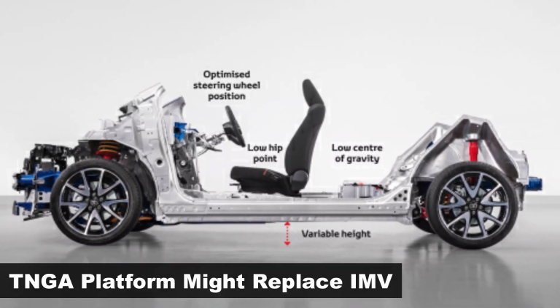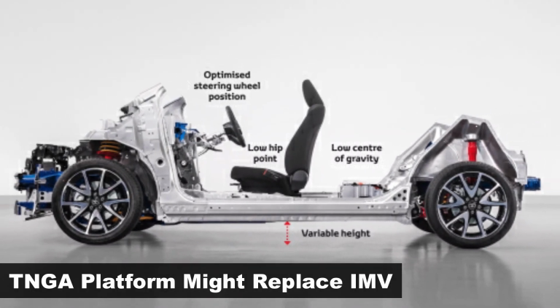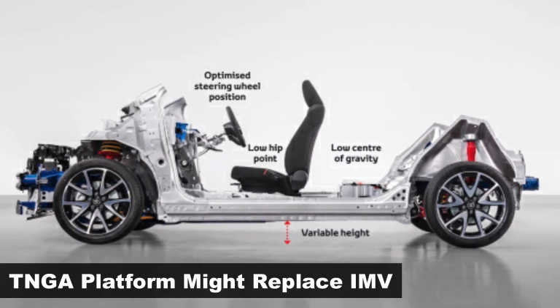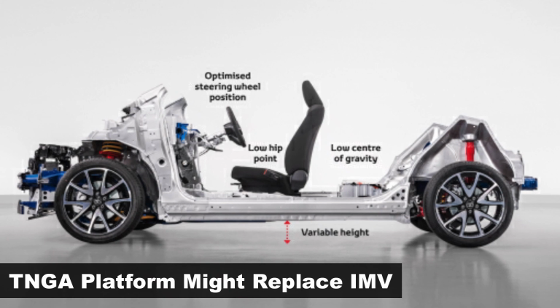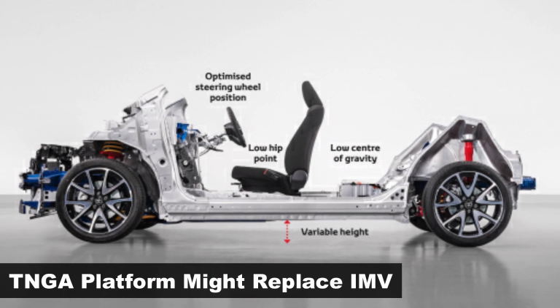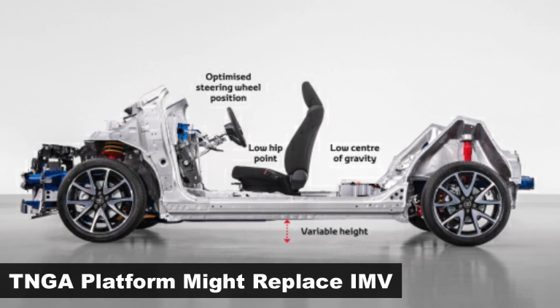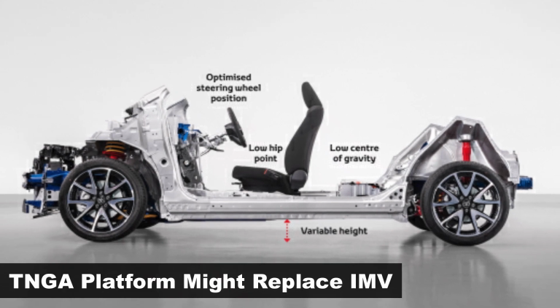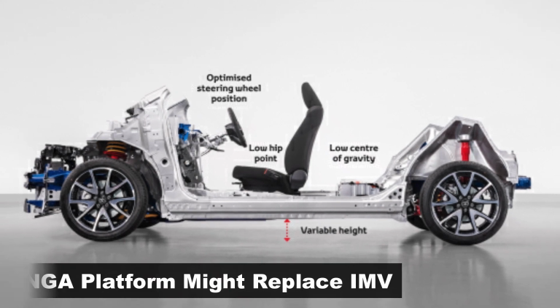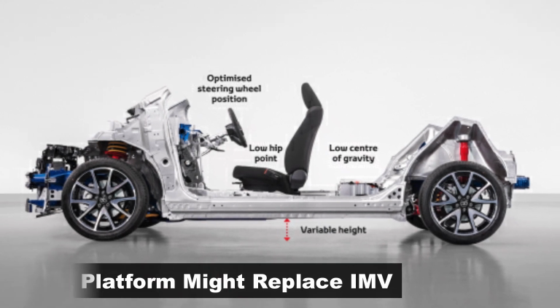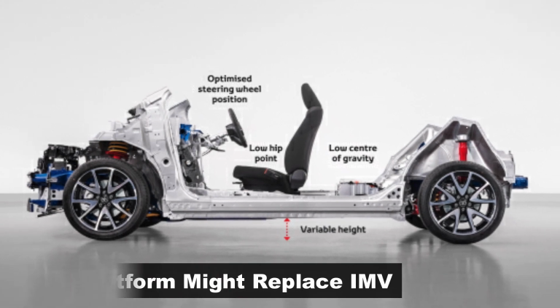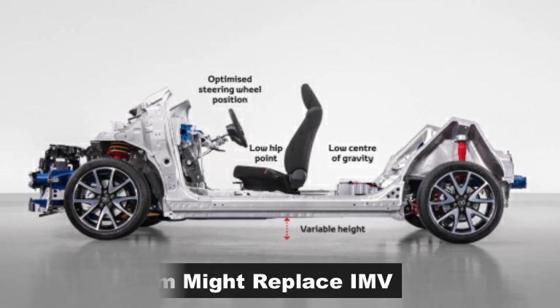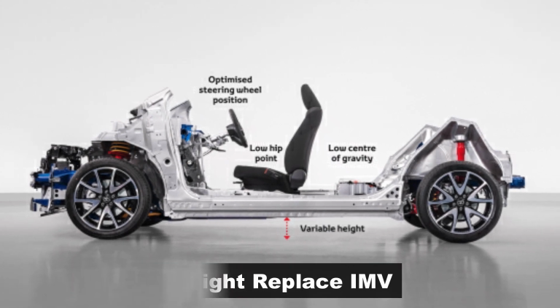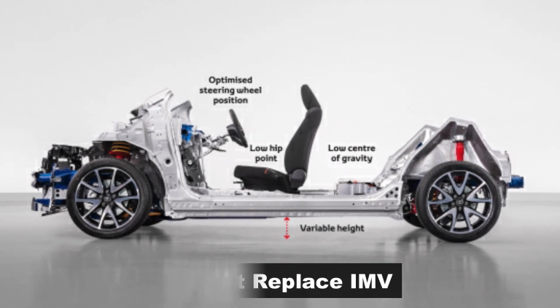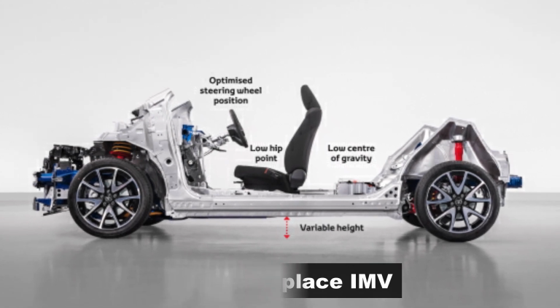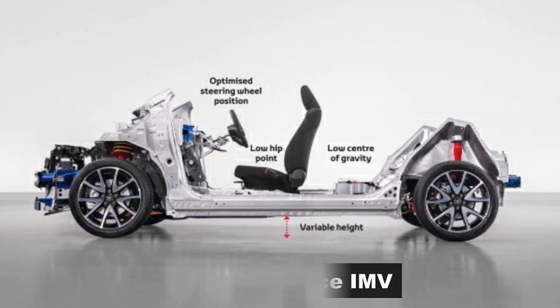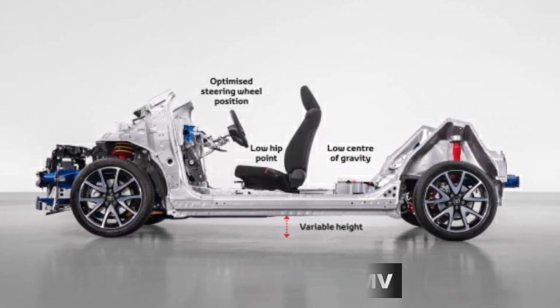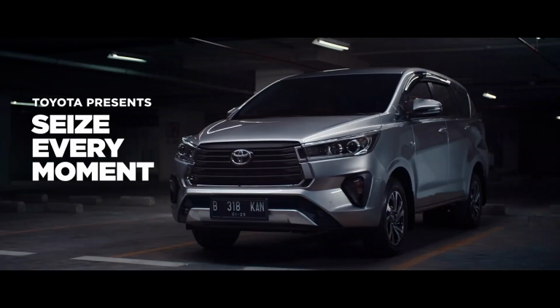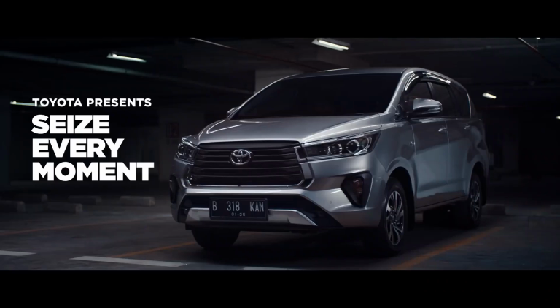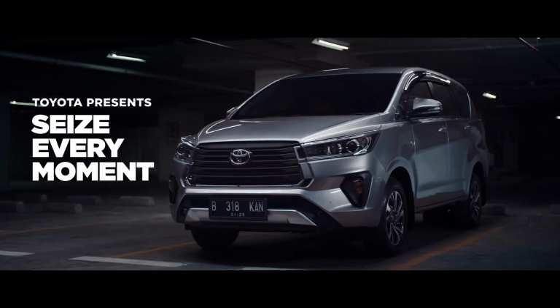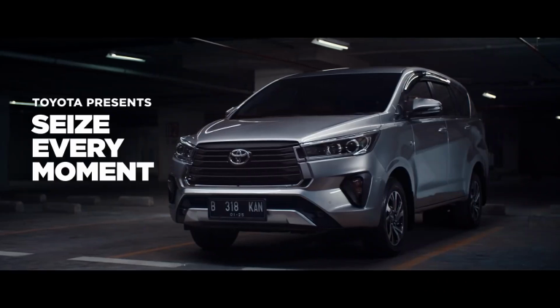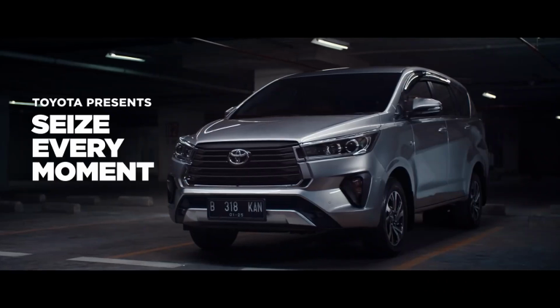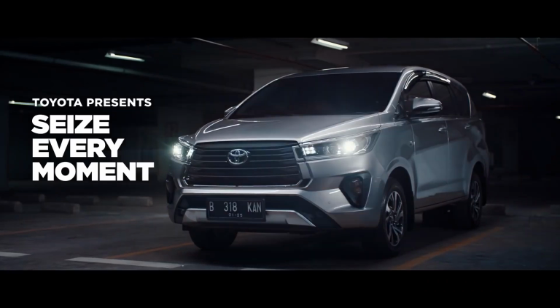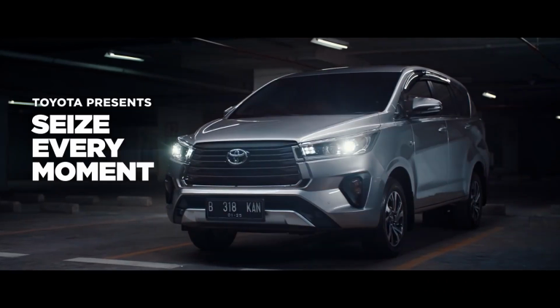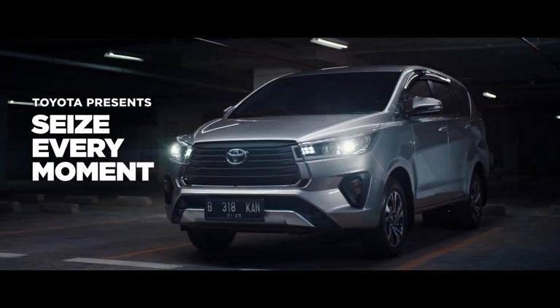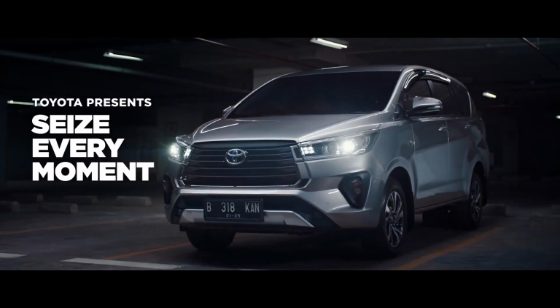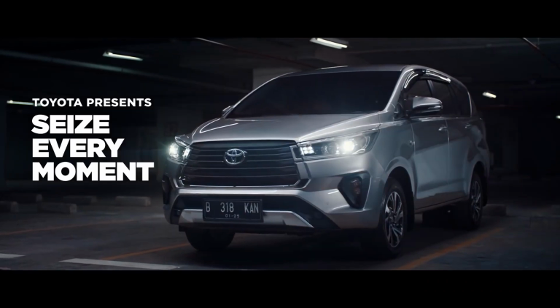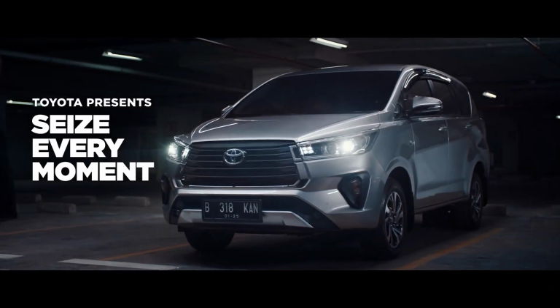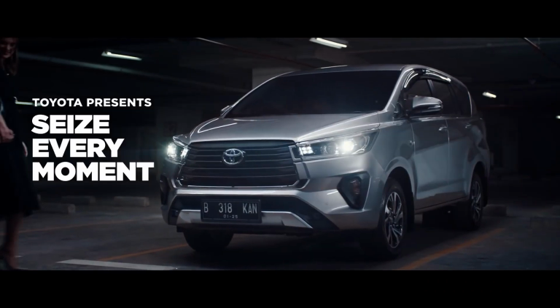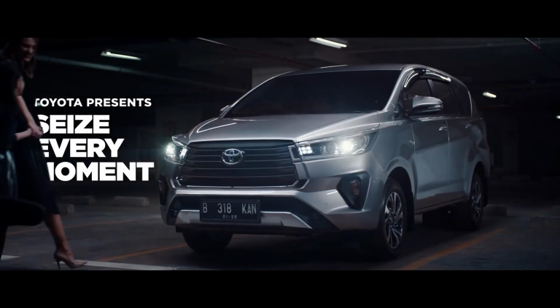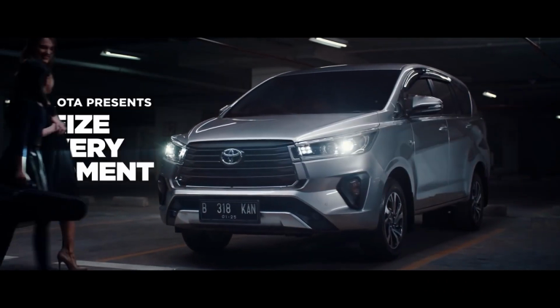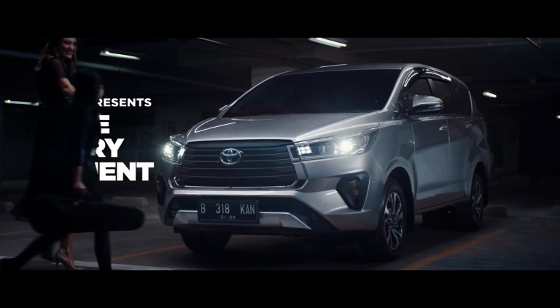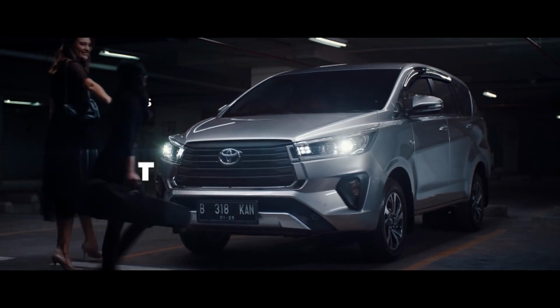There are expectations of Toyota replacing the IMV platform for the latest TNGA platform, which was well-received for the comfort it offers. If they did so, it will be a massive change in dynamics and comfort.